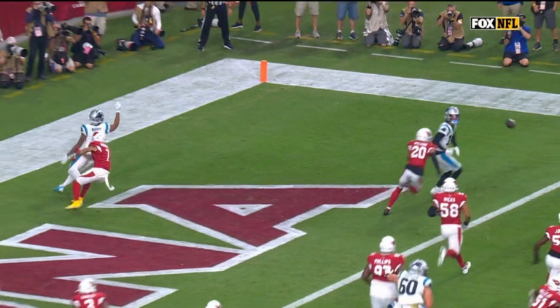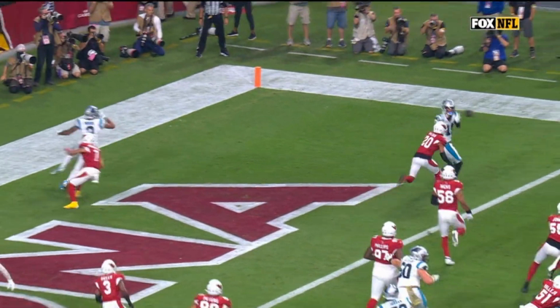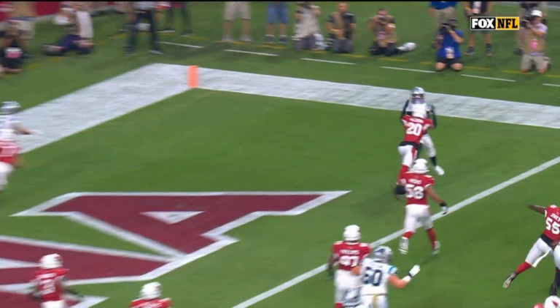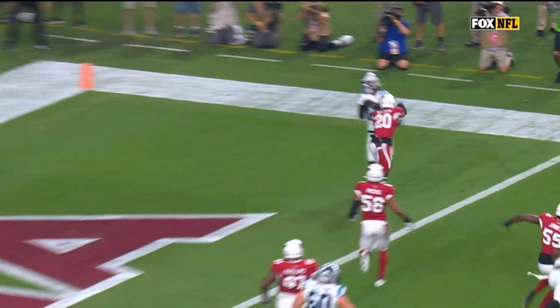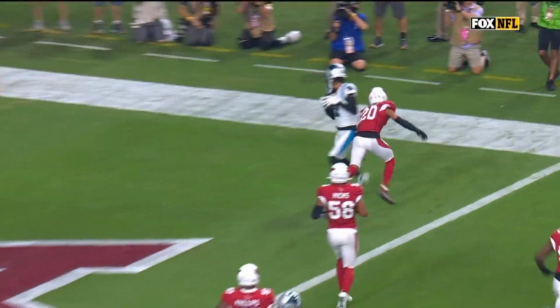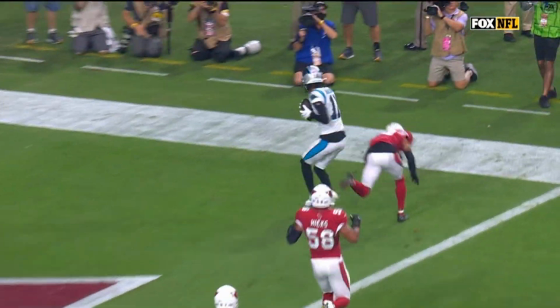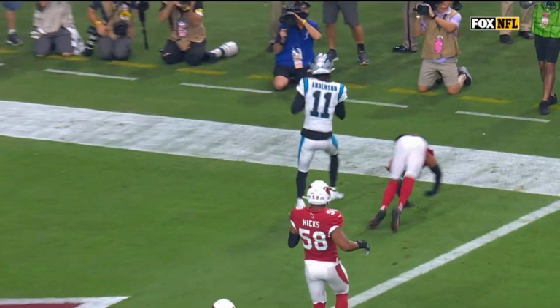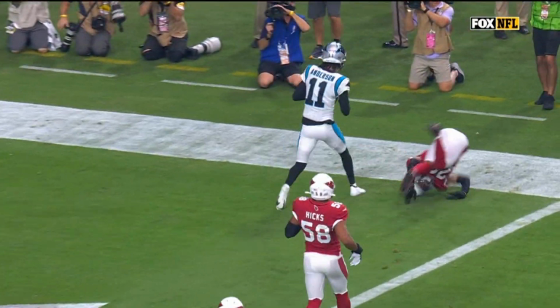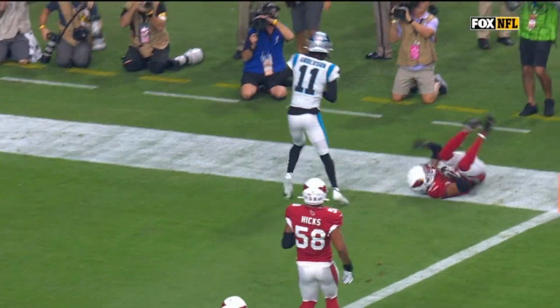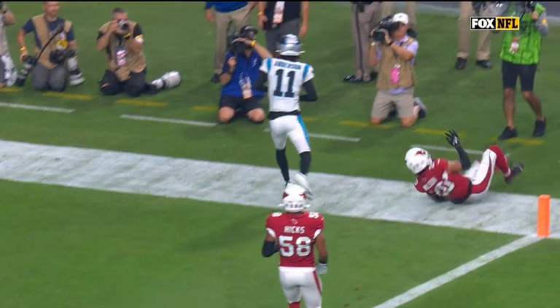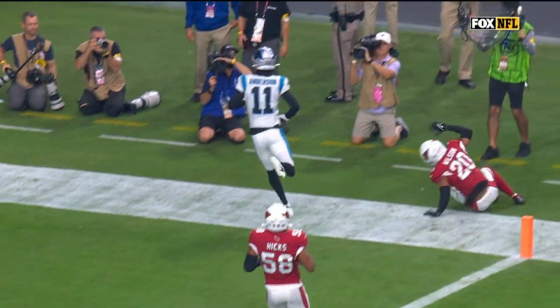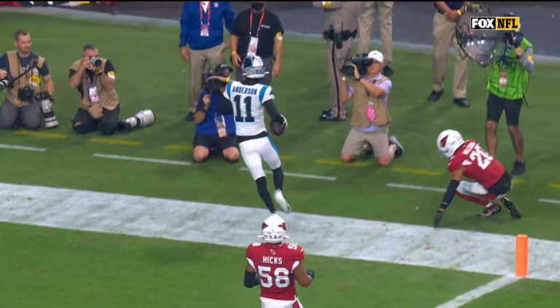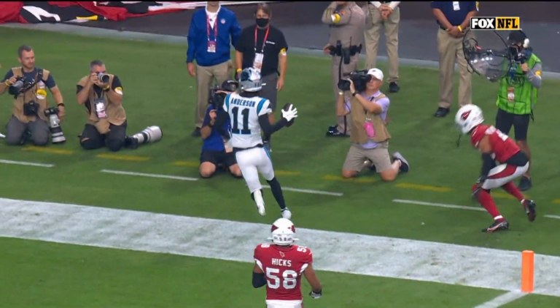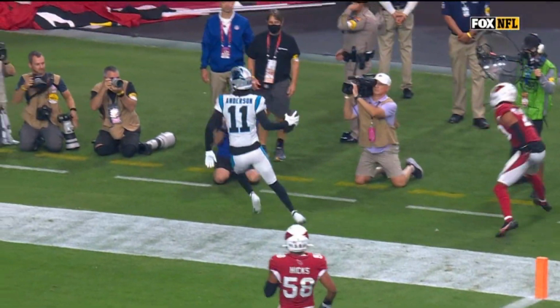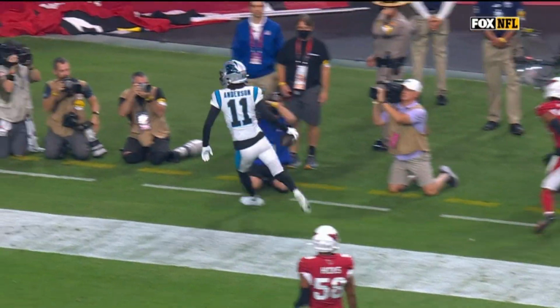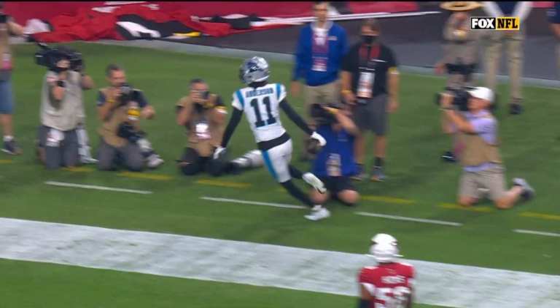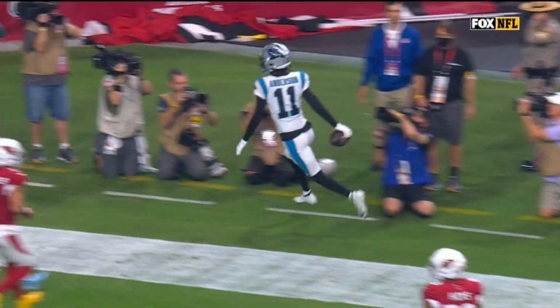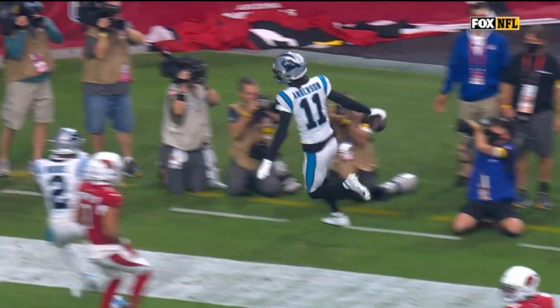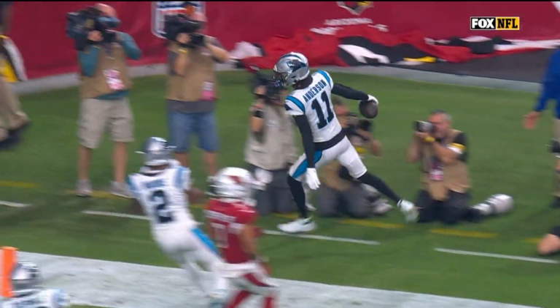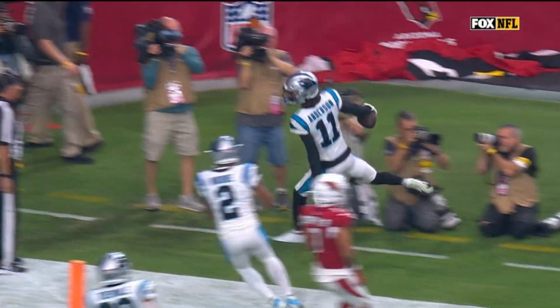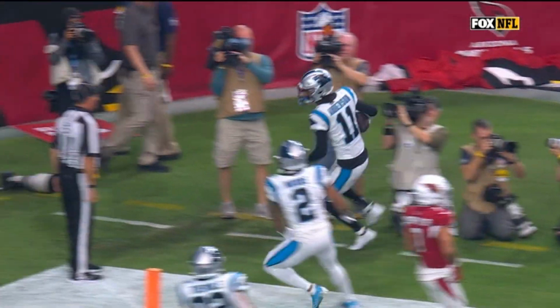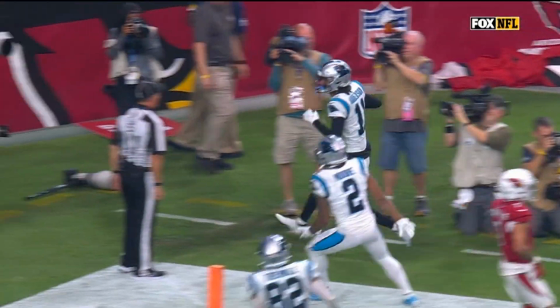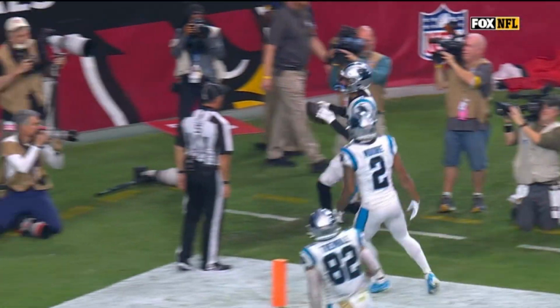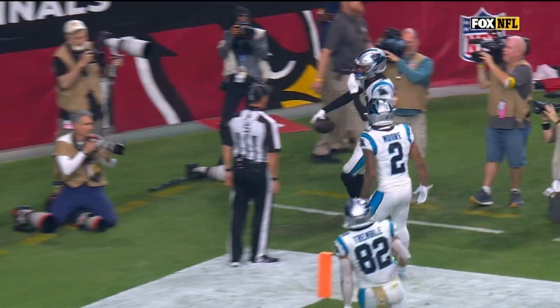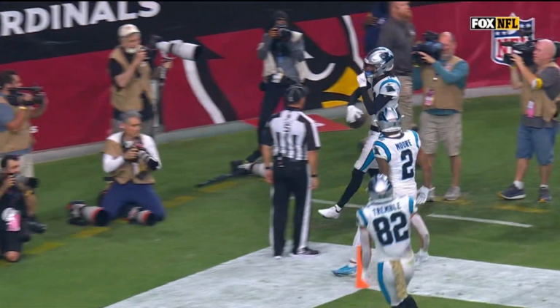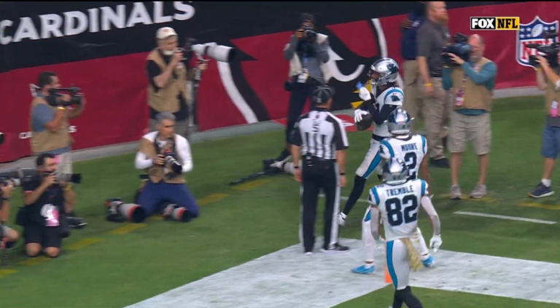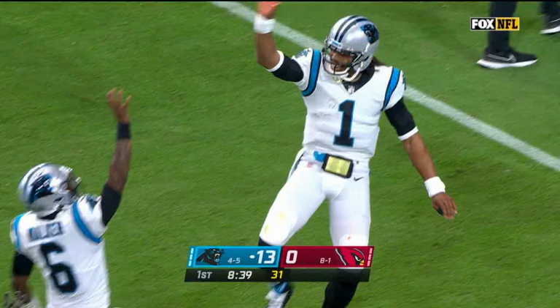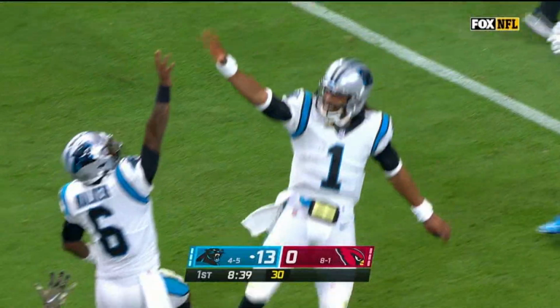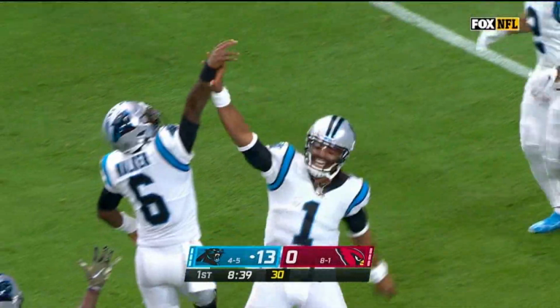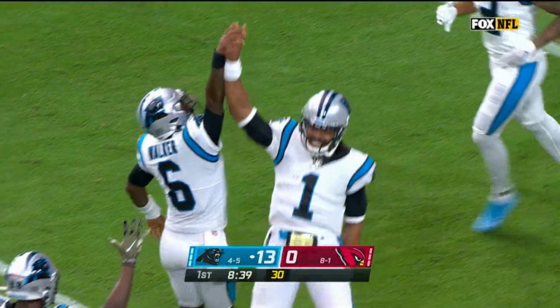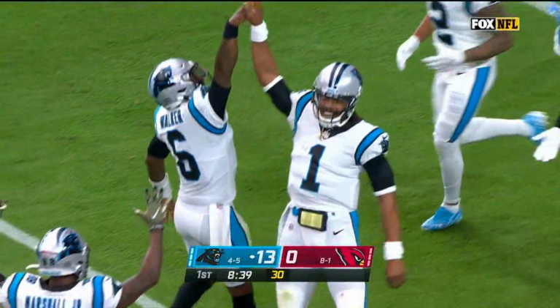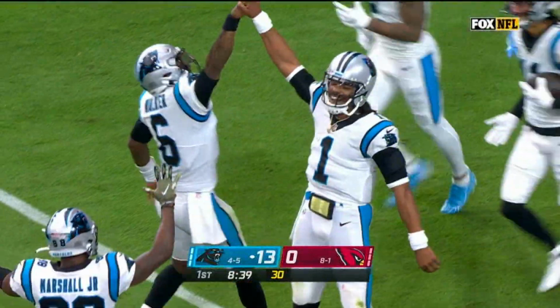On Newton's first pass attempt, it is returned to the Carolina Panthers.